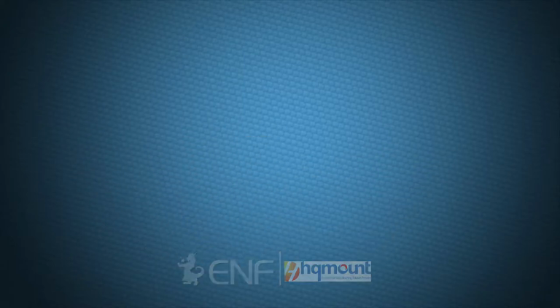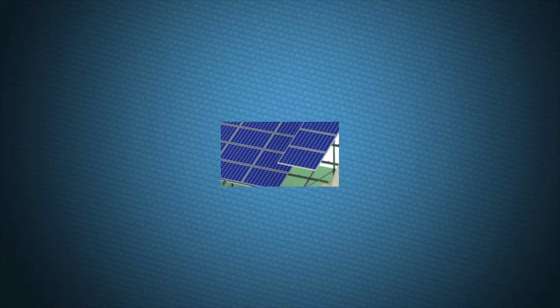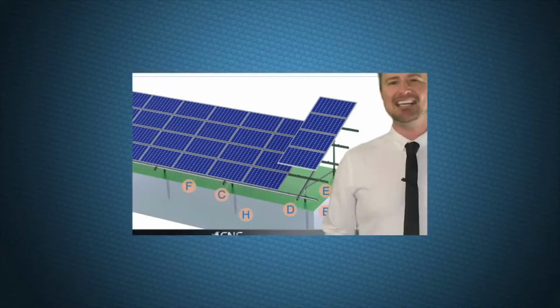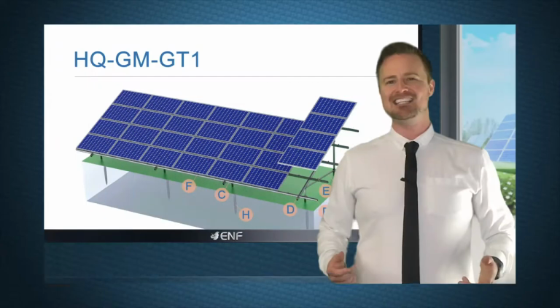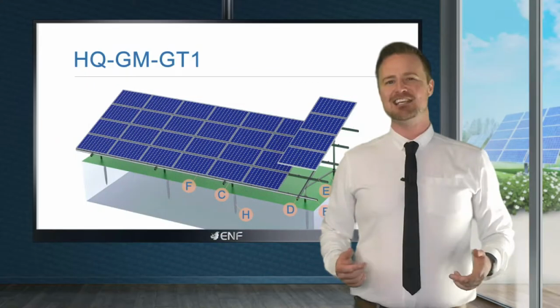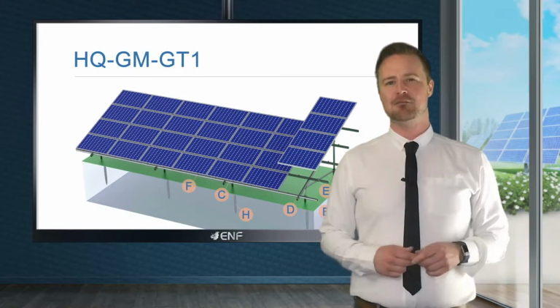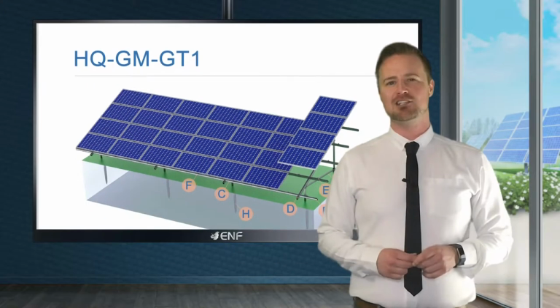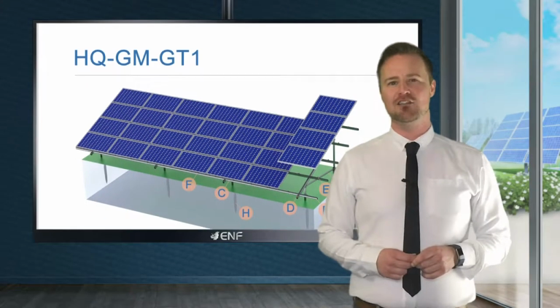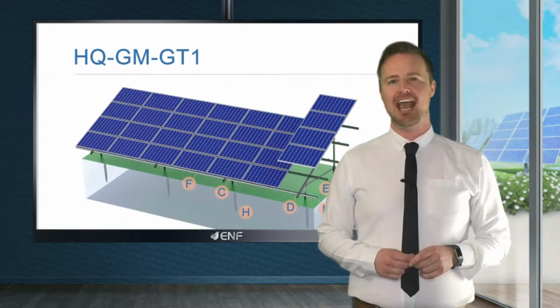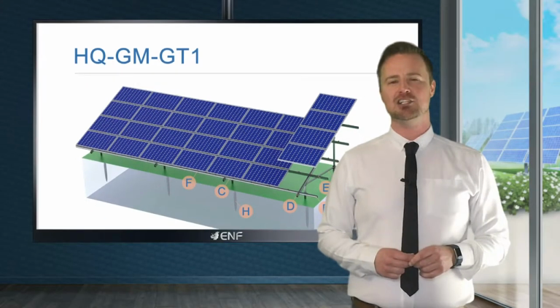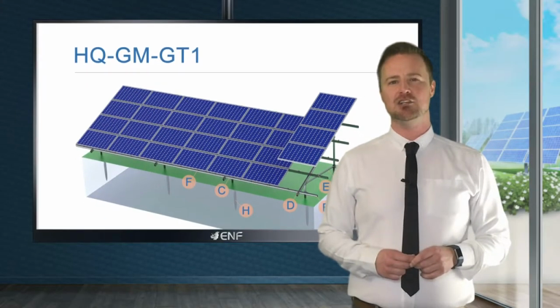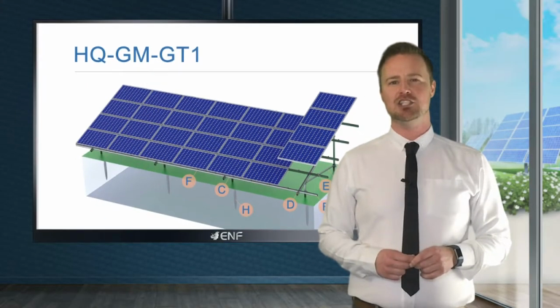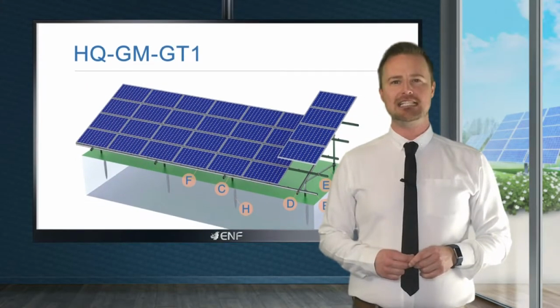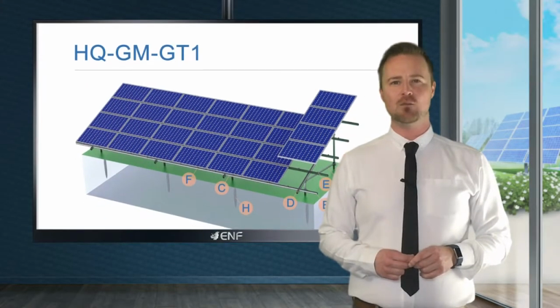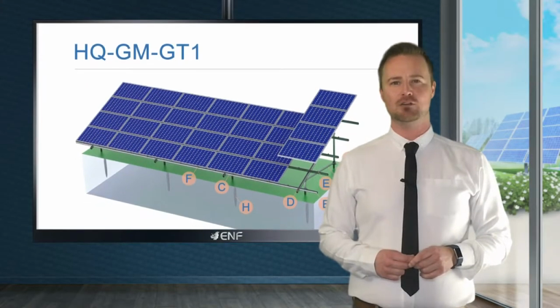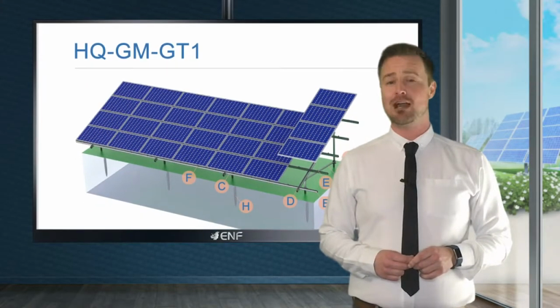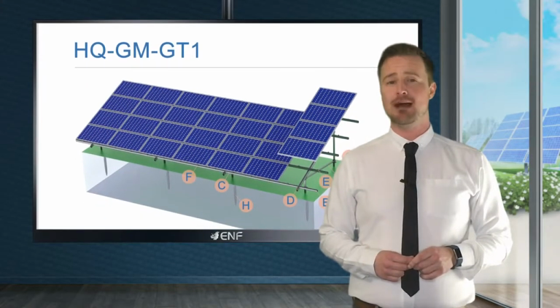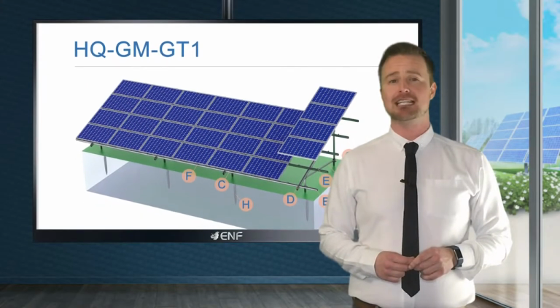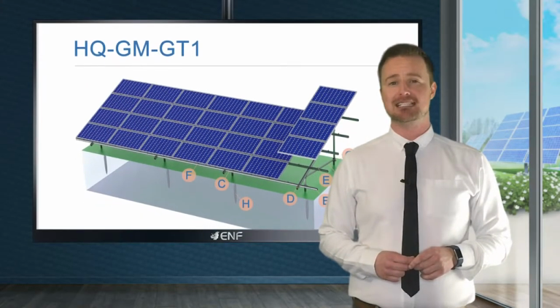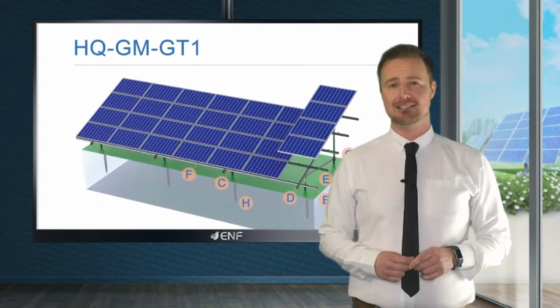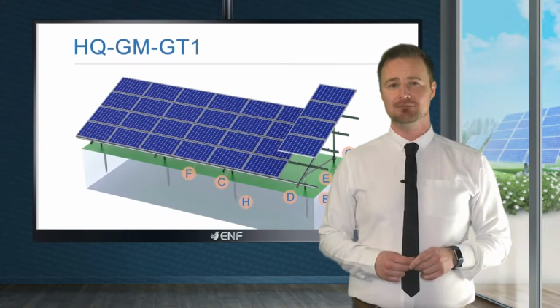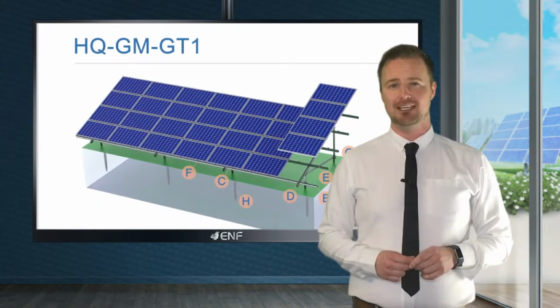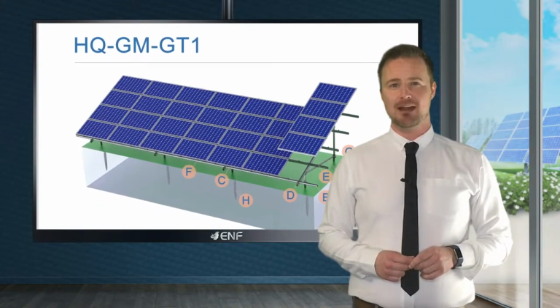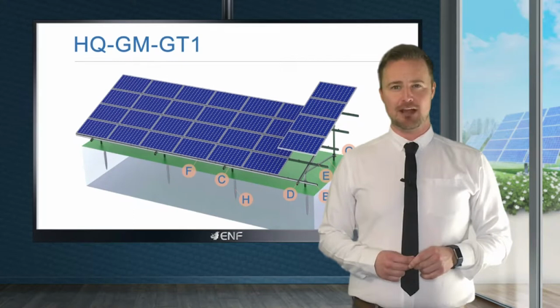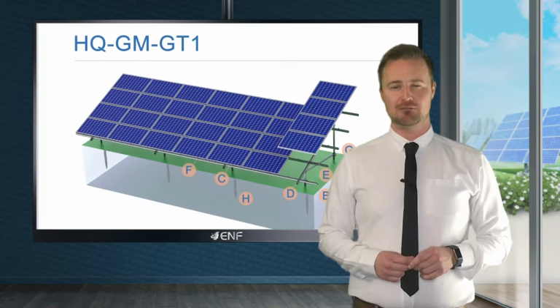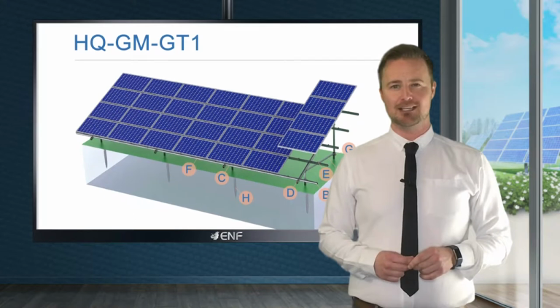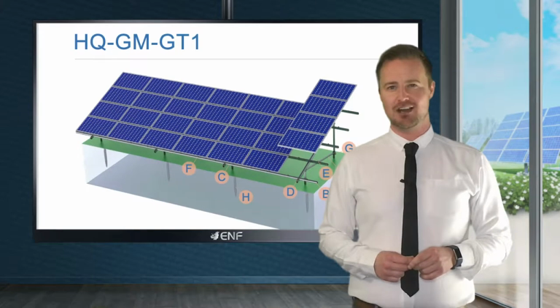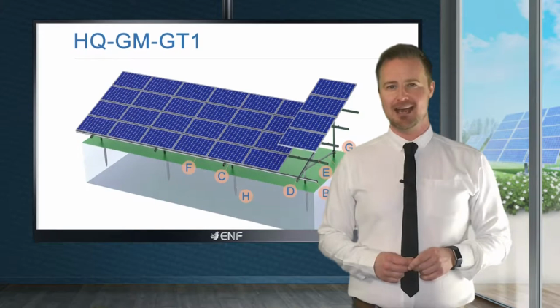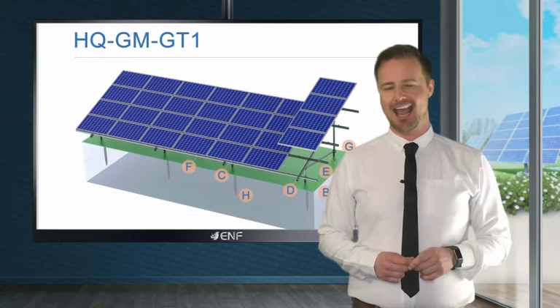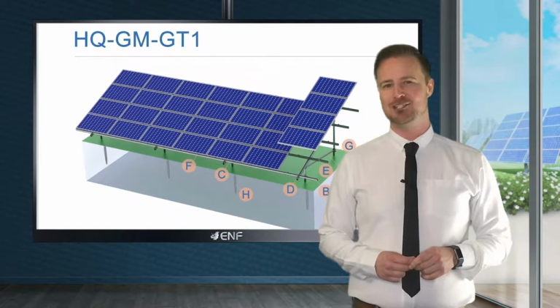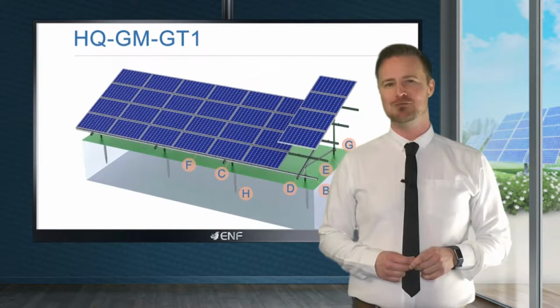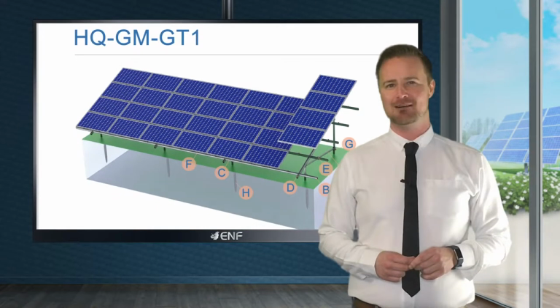Here is the information on the HQ-GT1 ground mounting system, manufactured by Charmen HQ Mount.